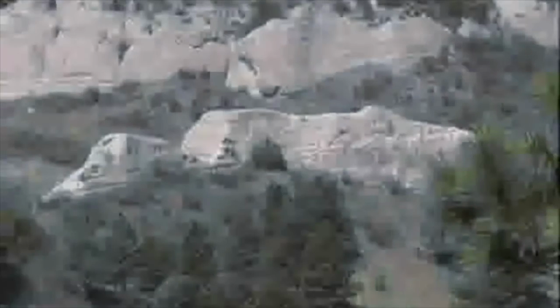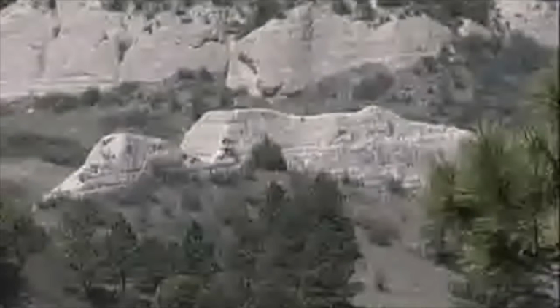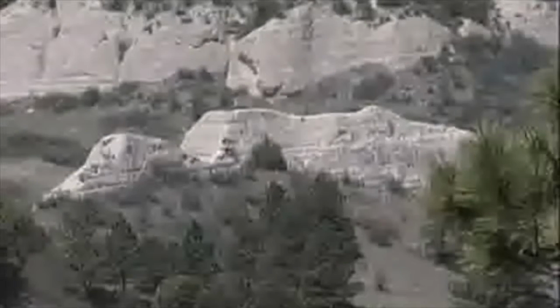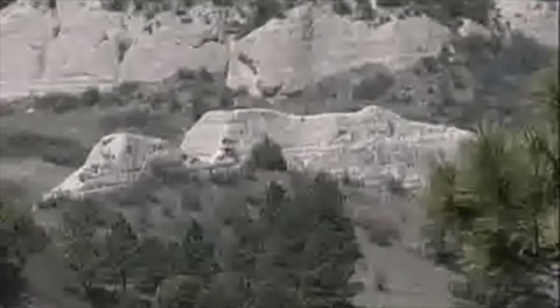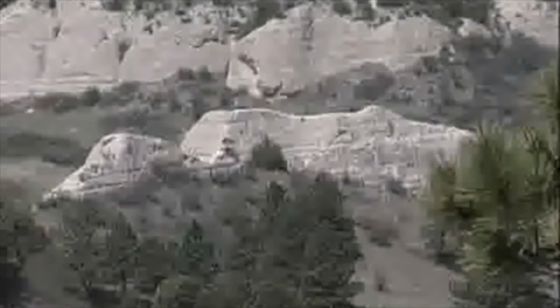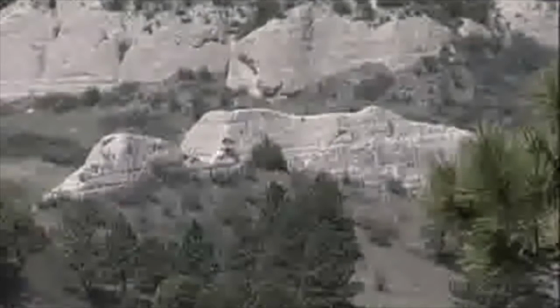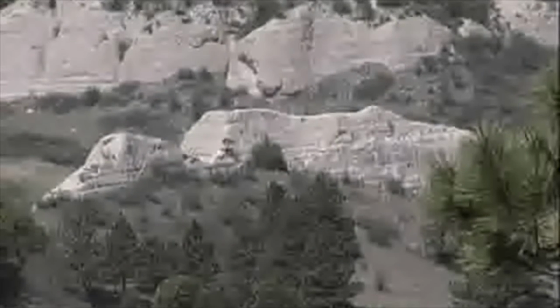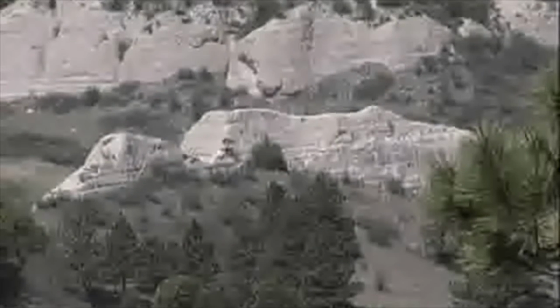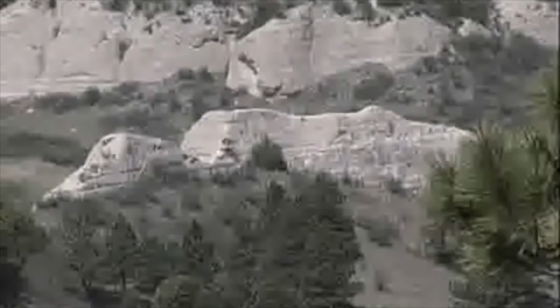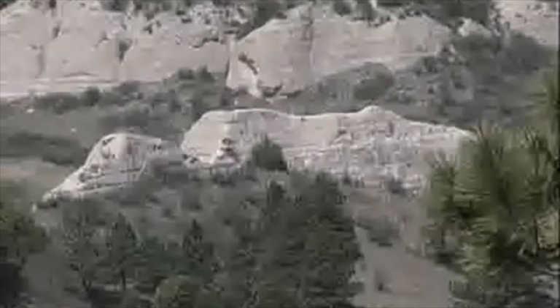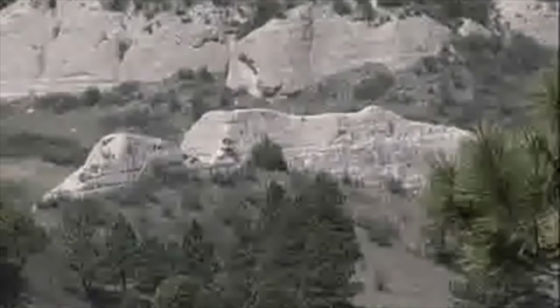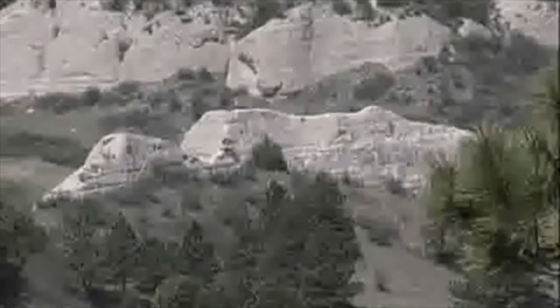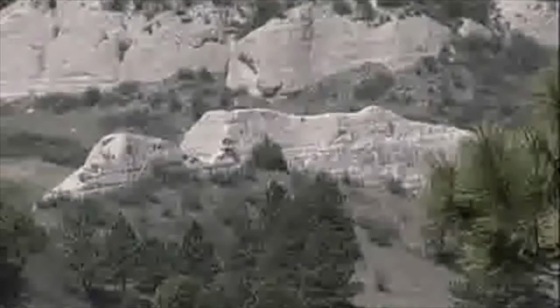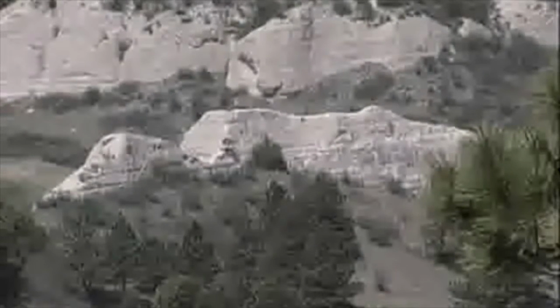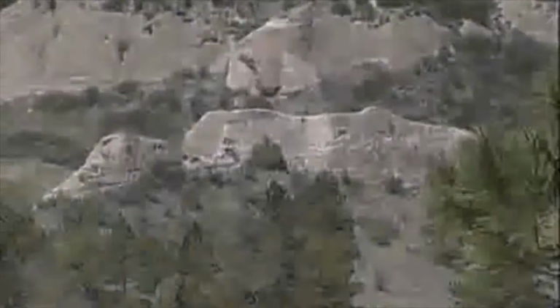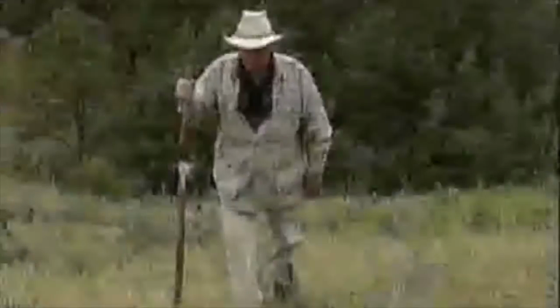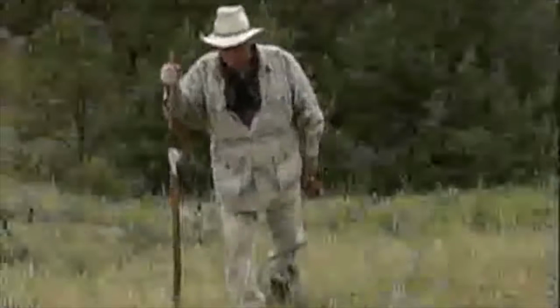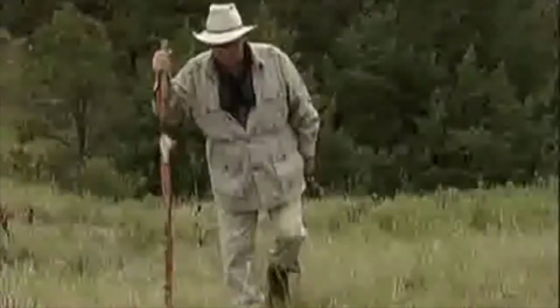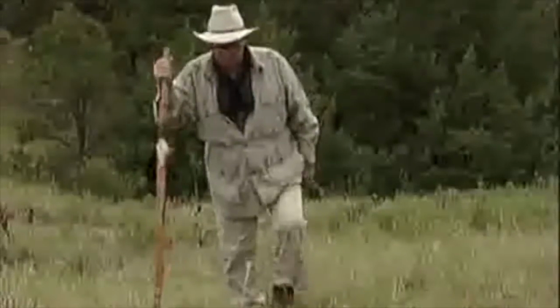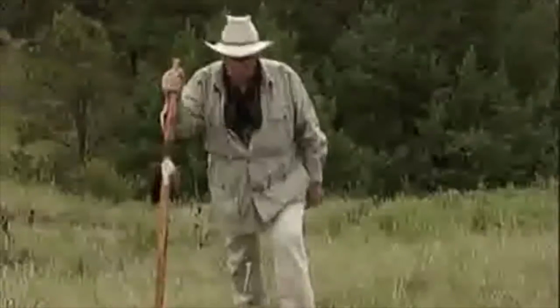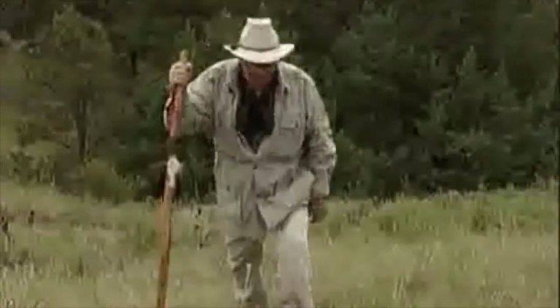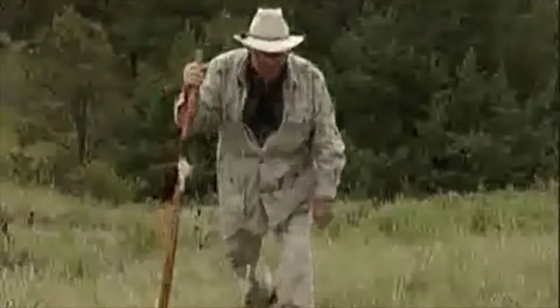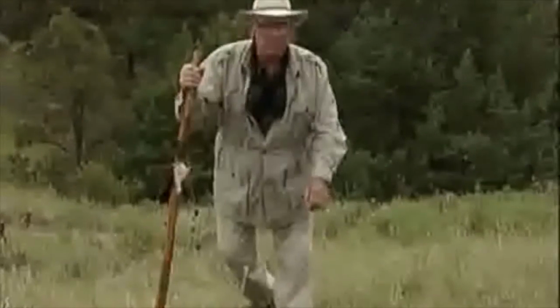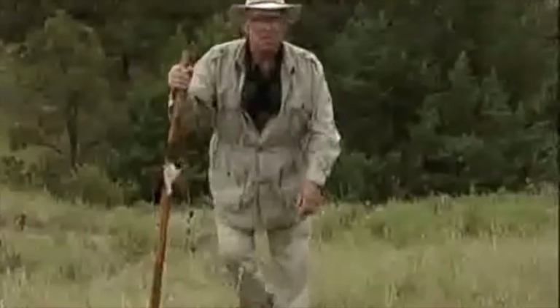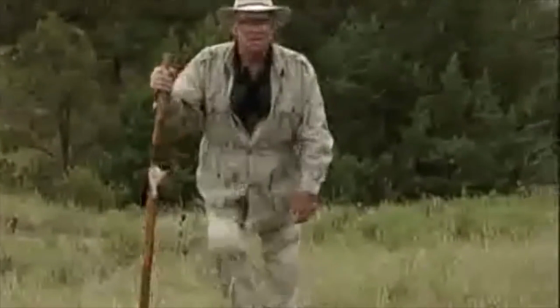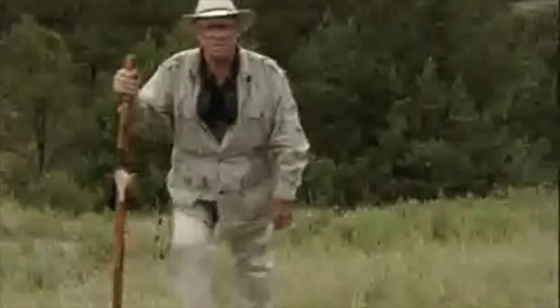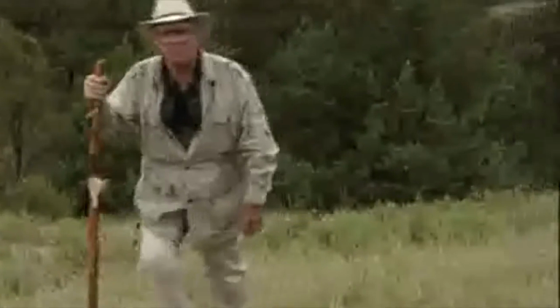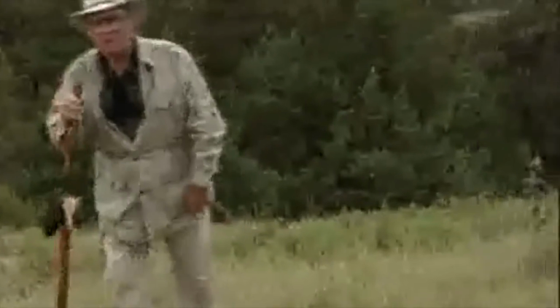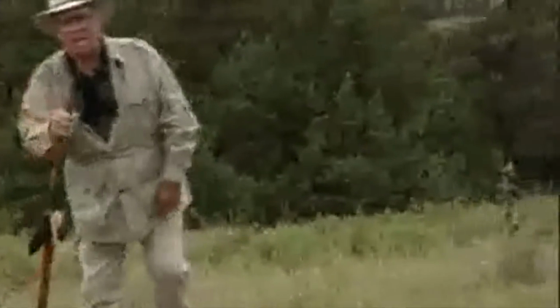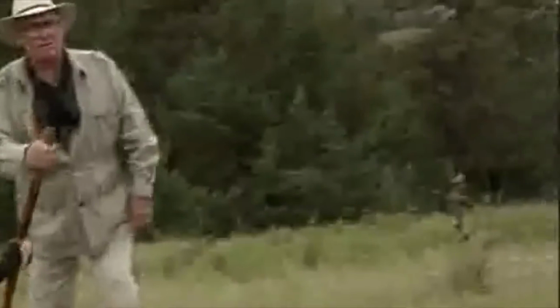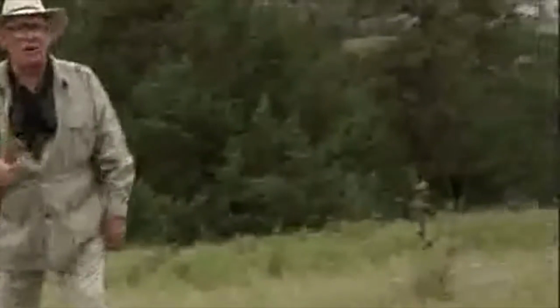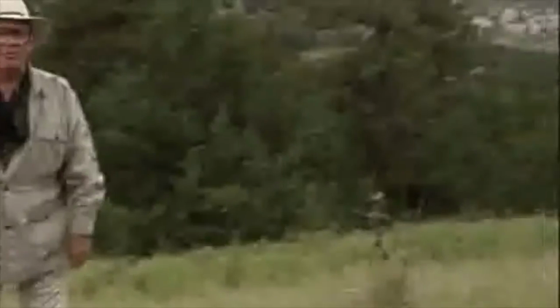Plan a trip to the Panhandle in the Wildcat Hills area. You're going to find some of the most rugged and pristine scenery Nebraska has to offer.